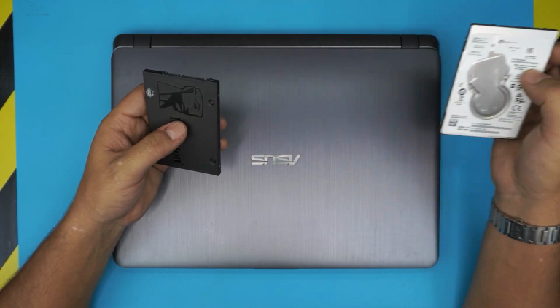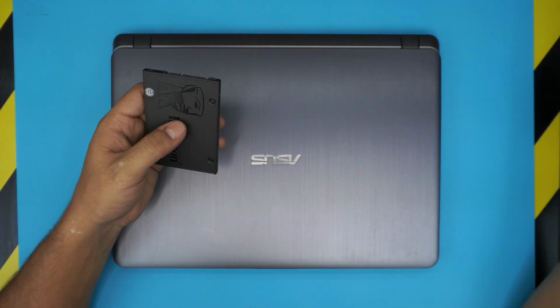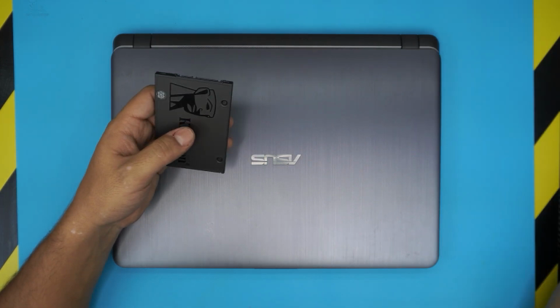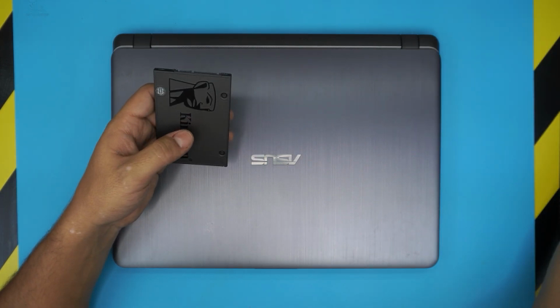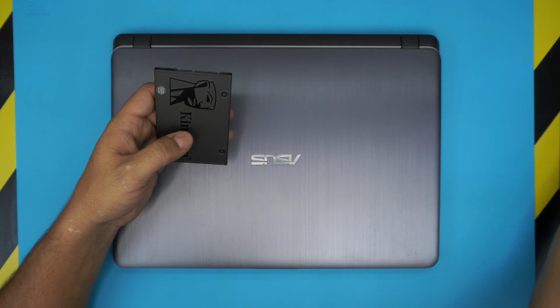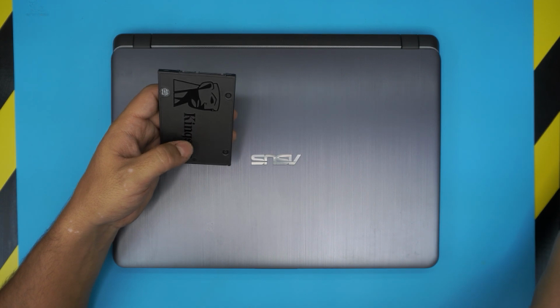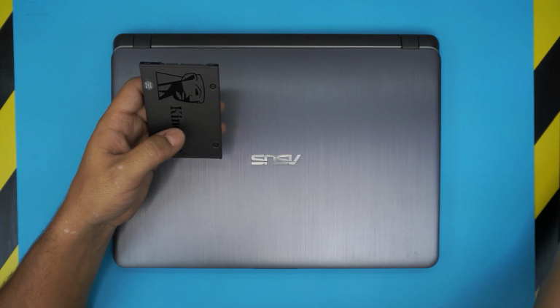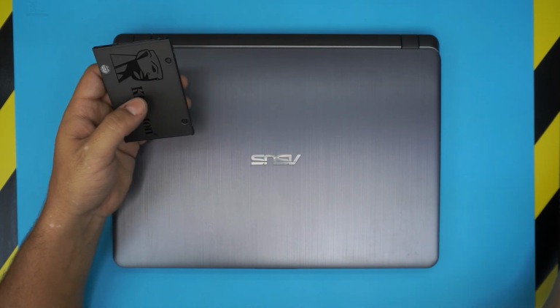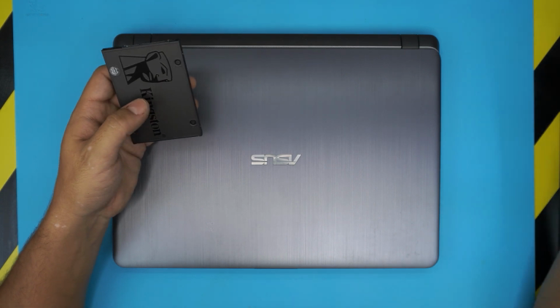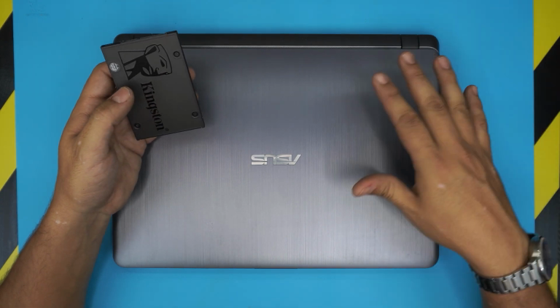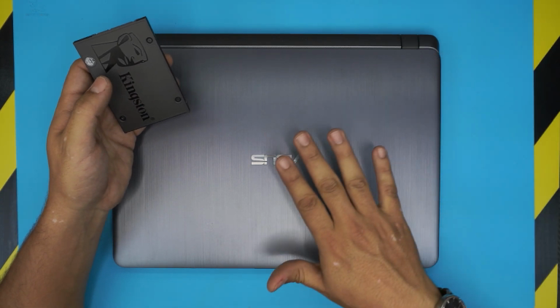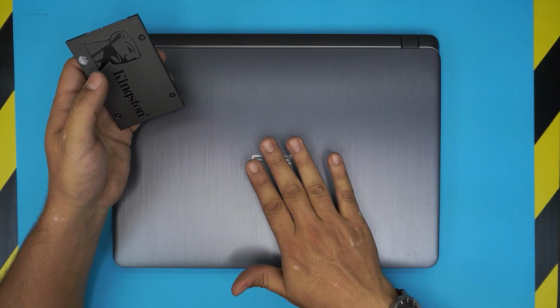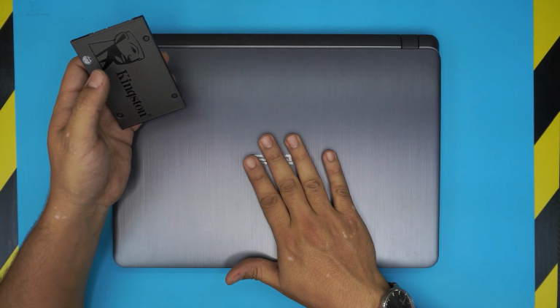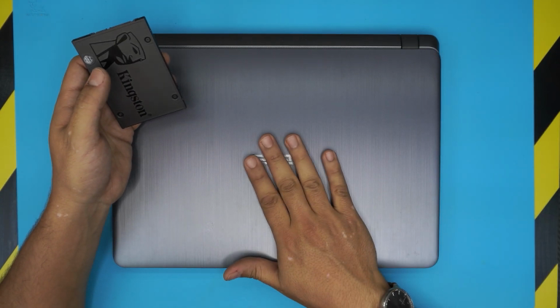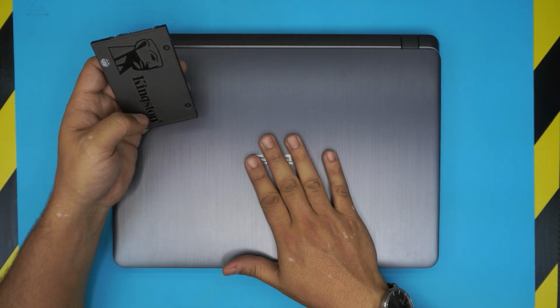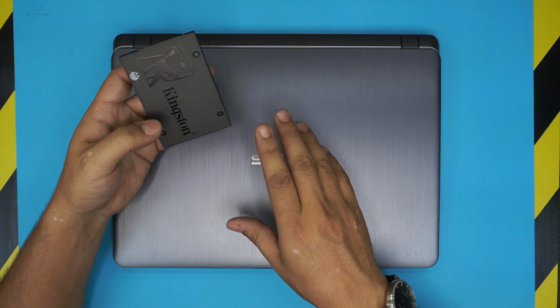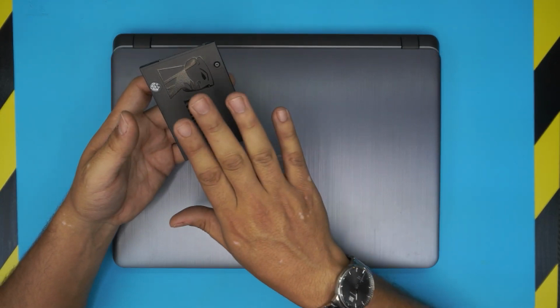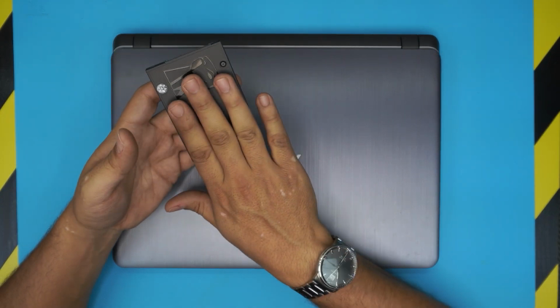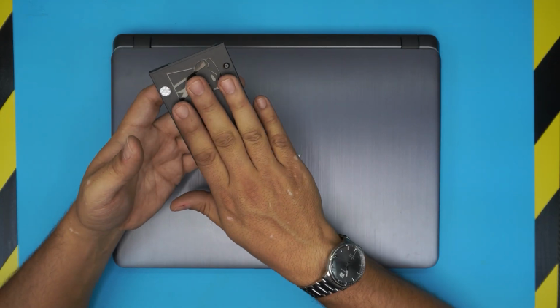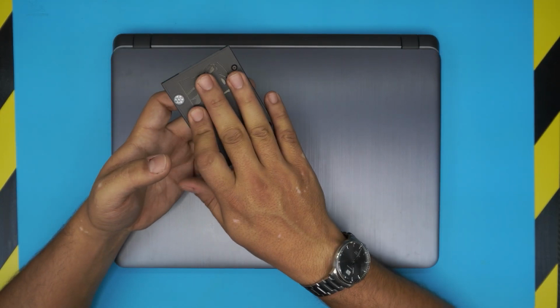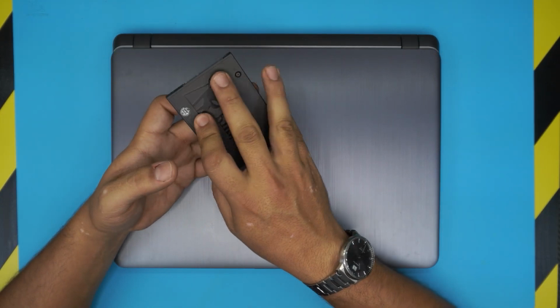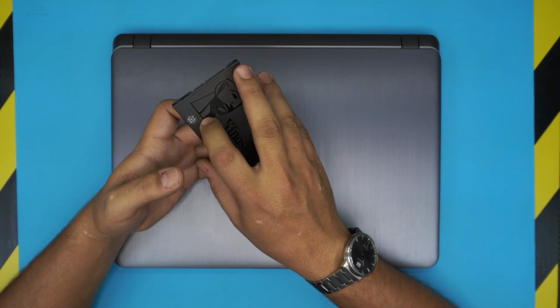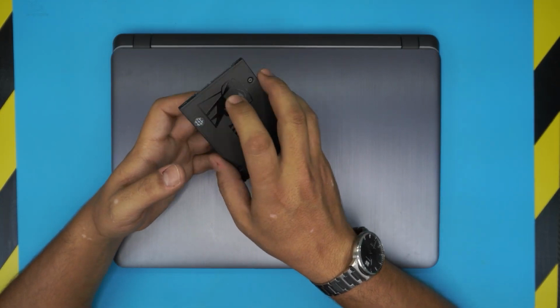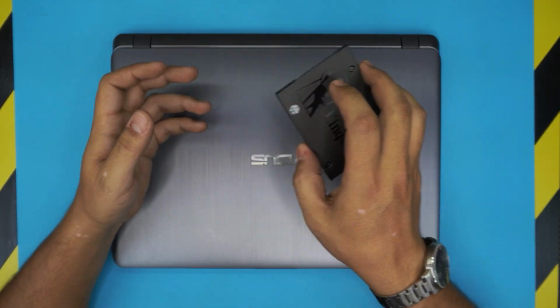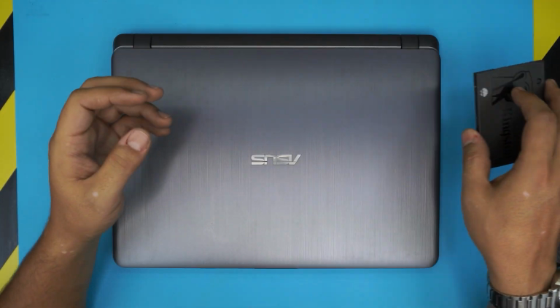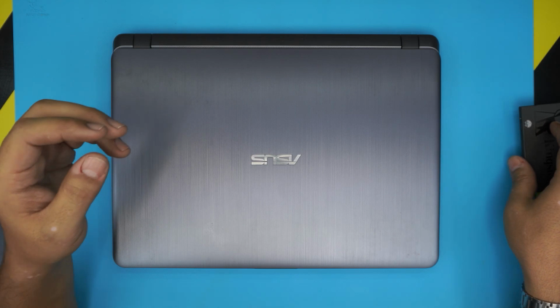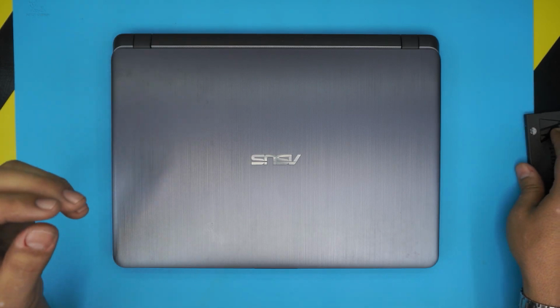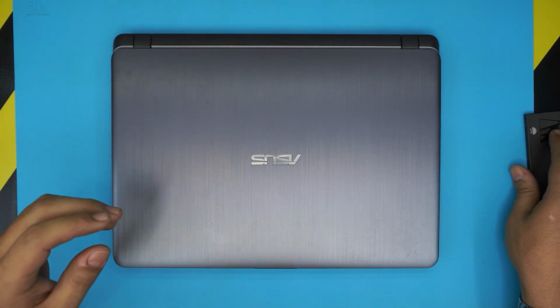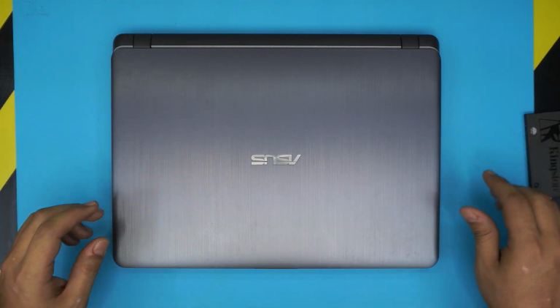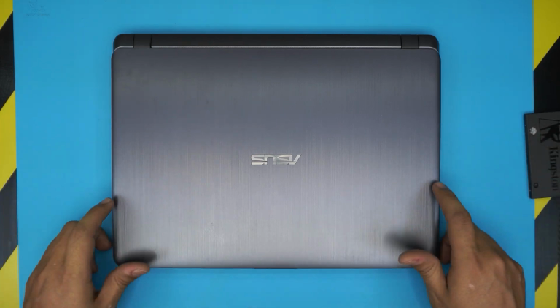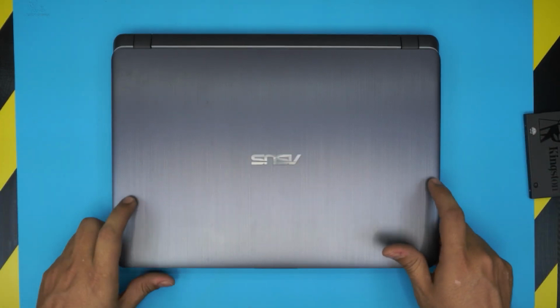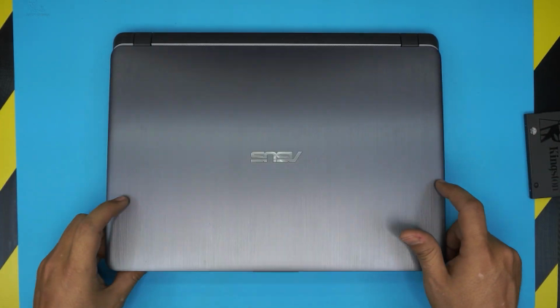Pretty much I'm going to show you guys how to open it up and how to install the new SSD inside the laptop.